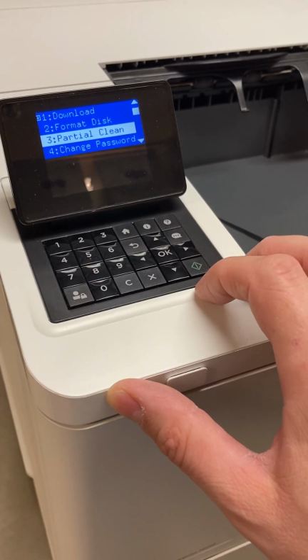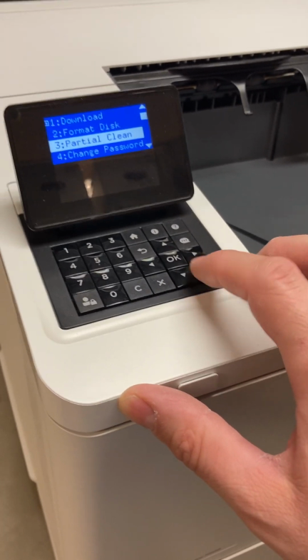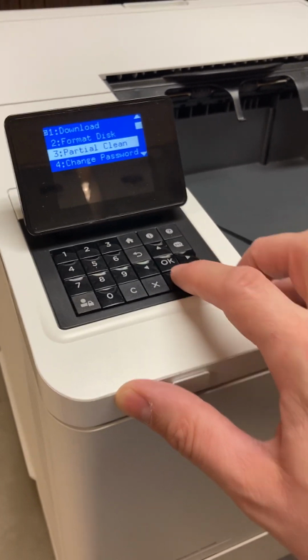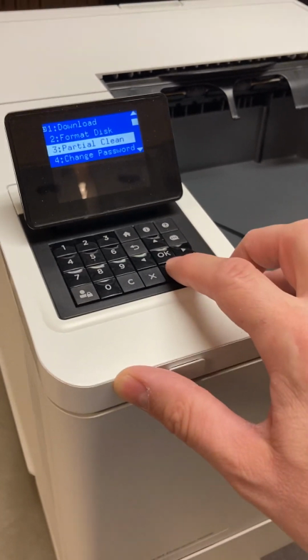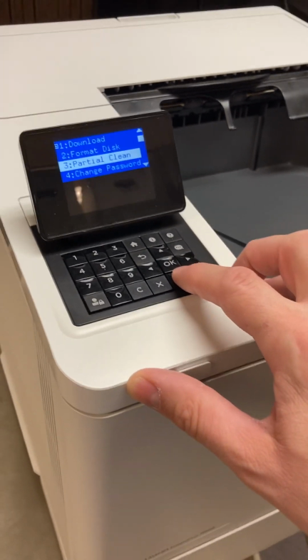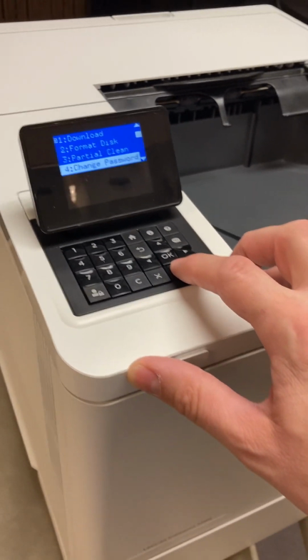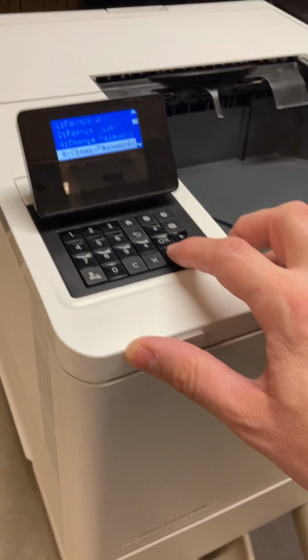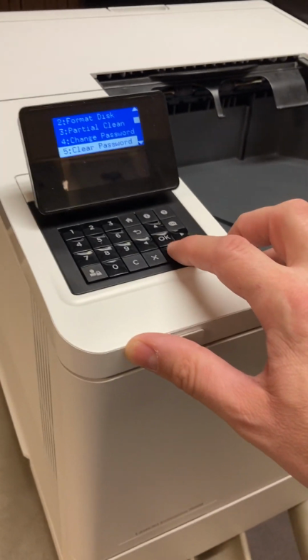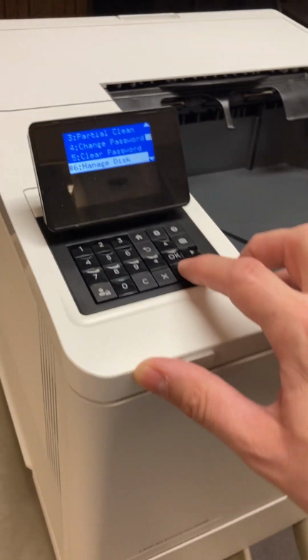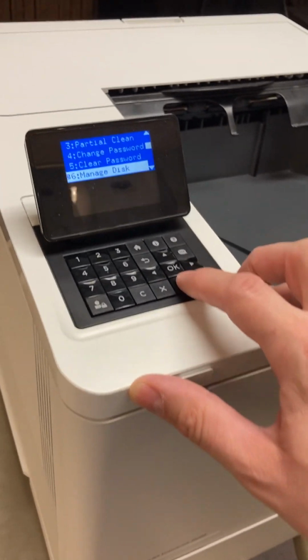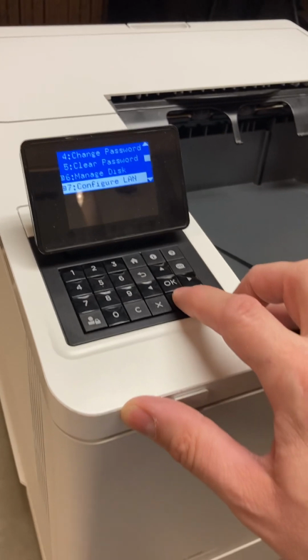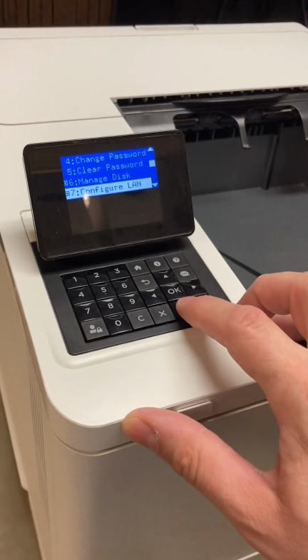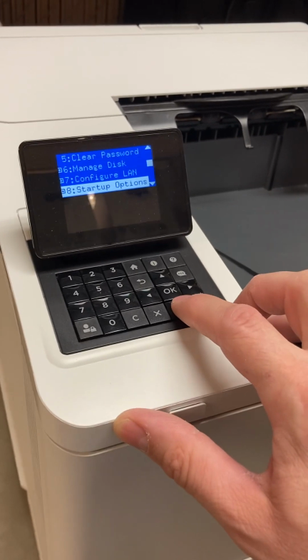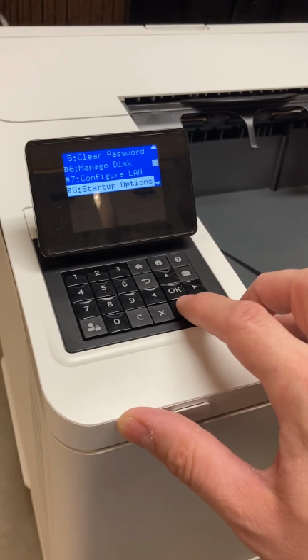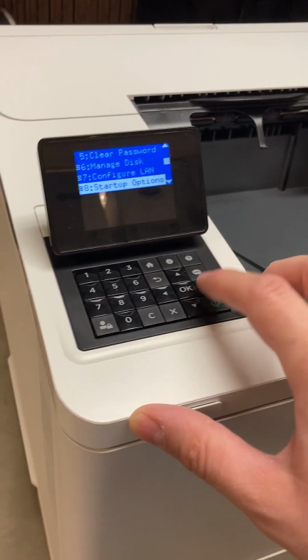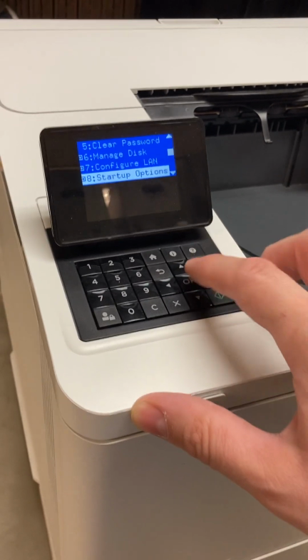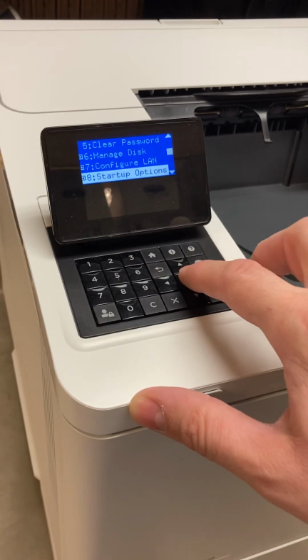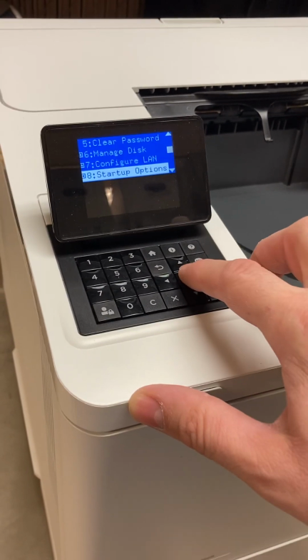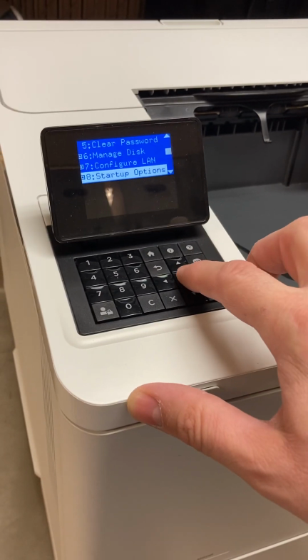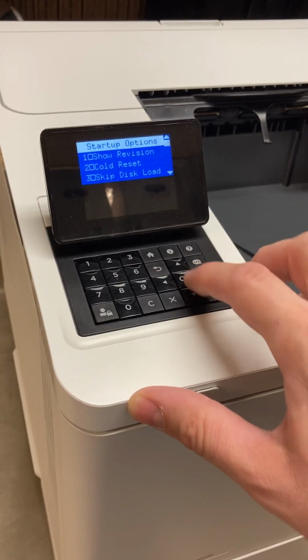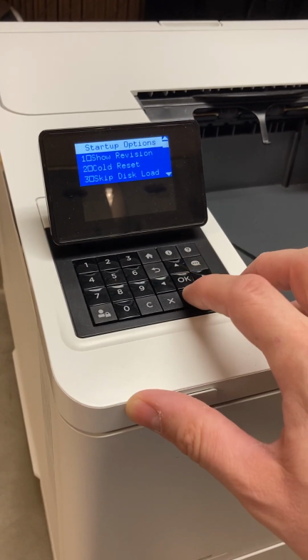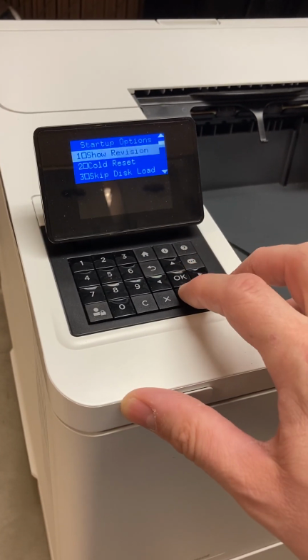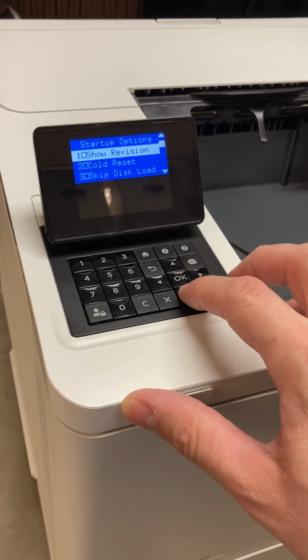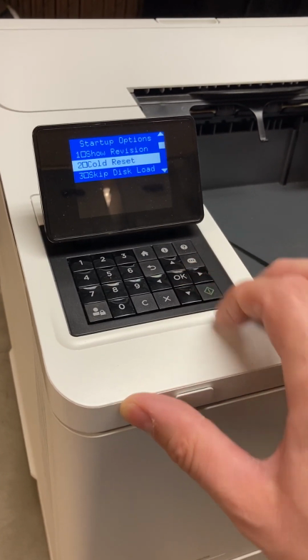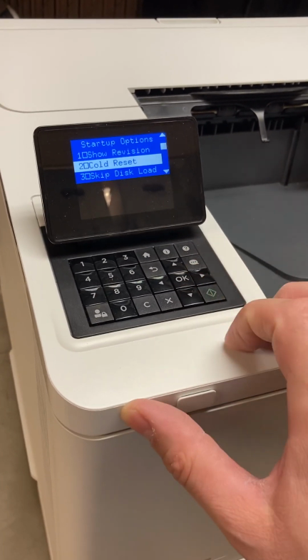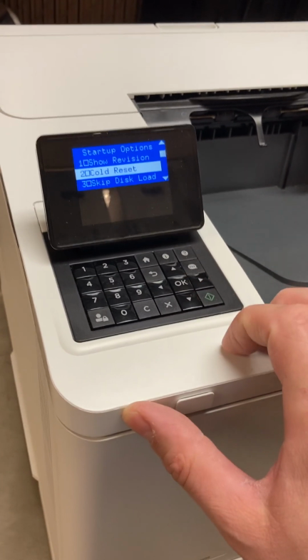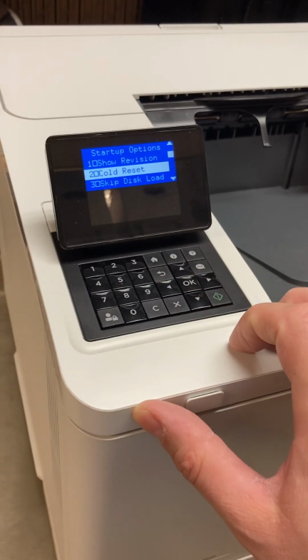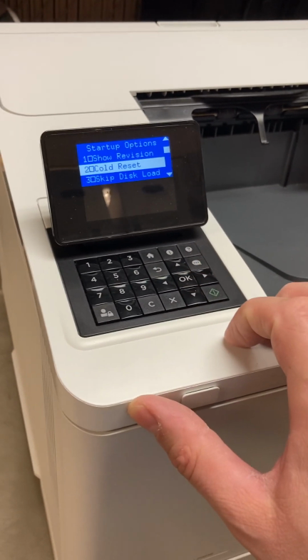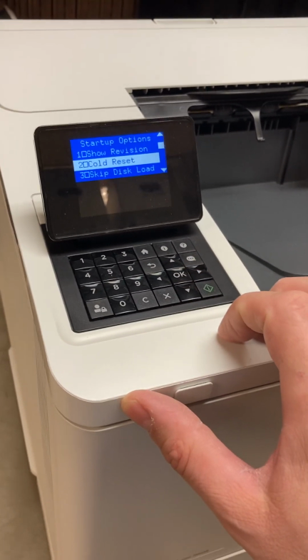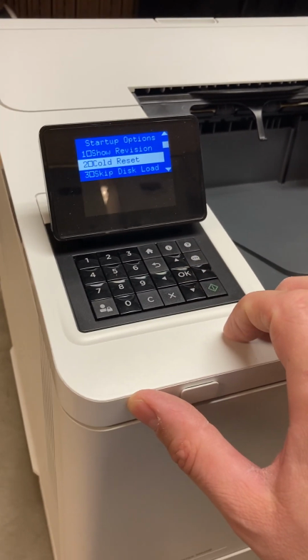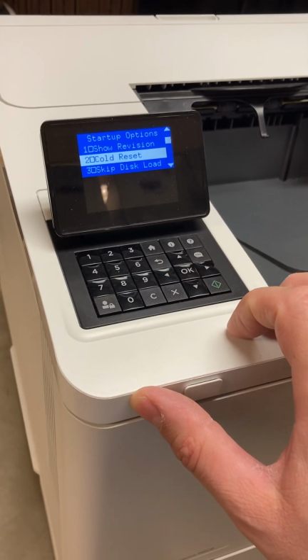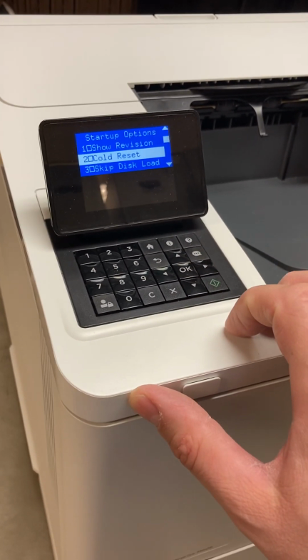The third method: scroll down to Startup Options and select Cold Reset.